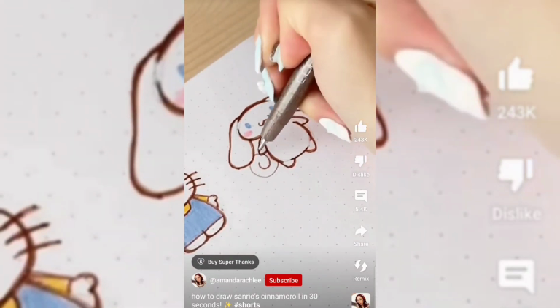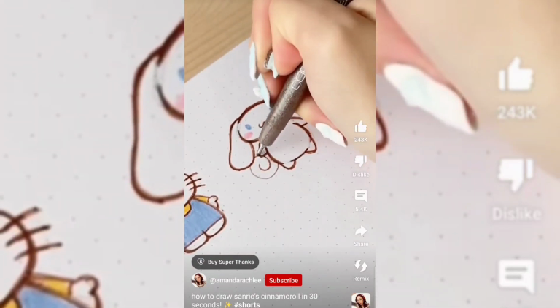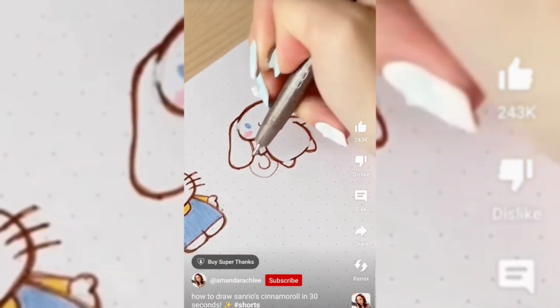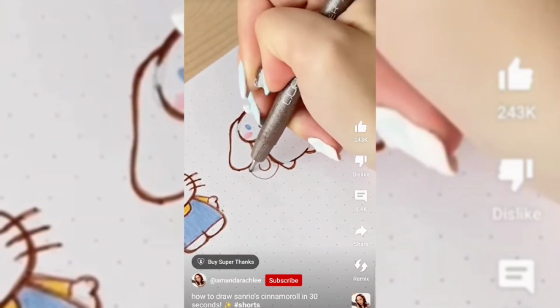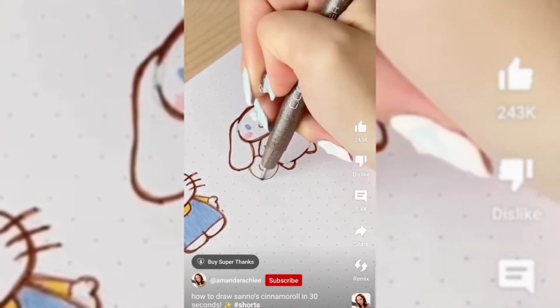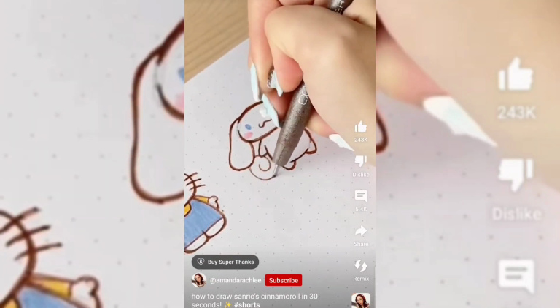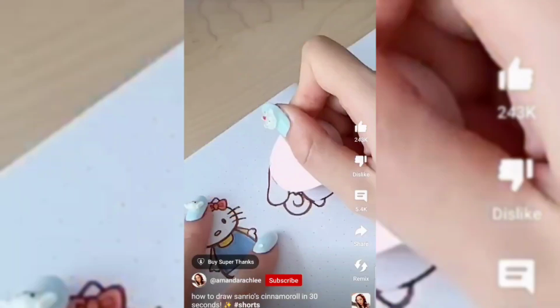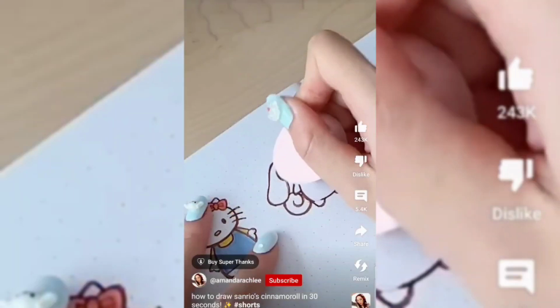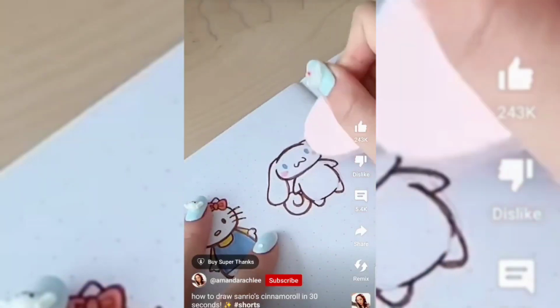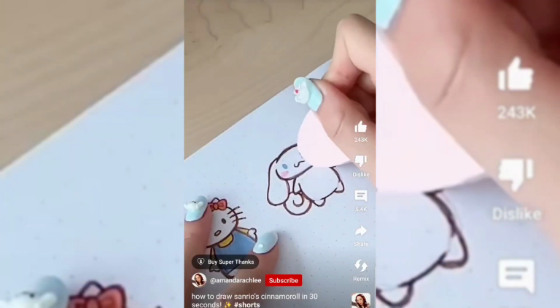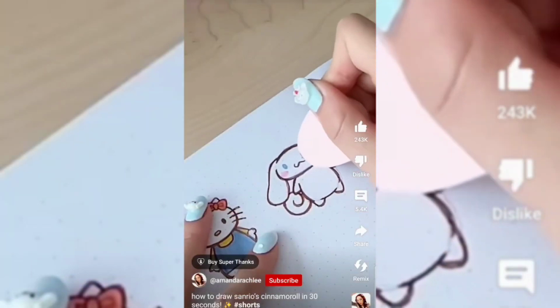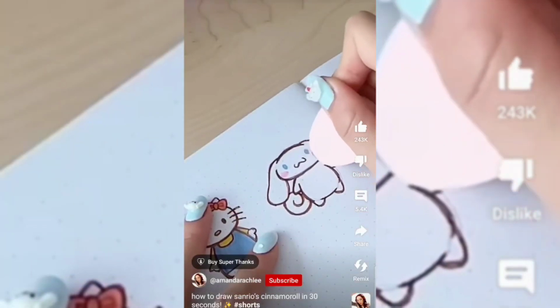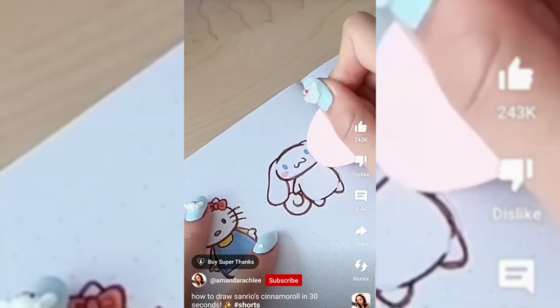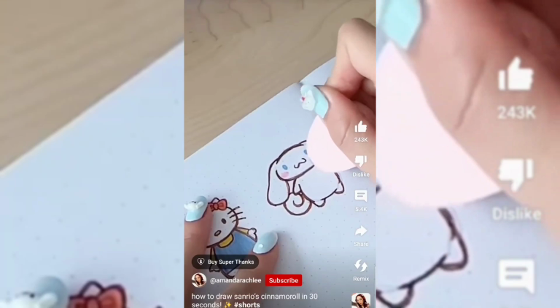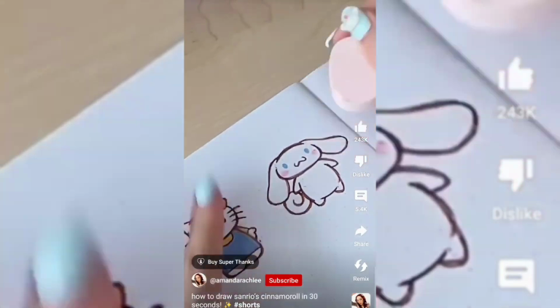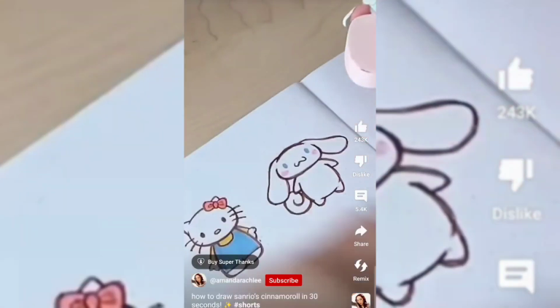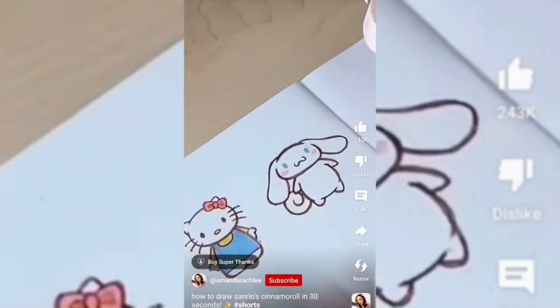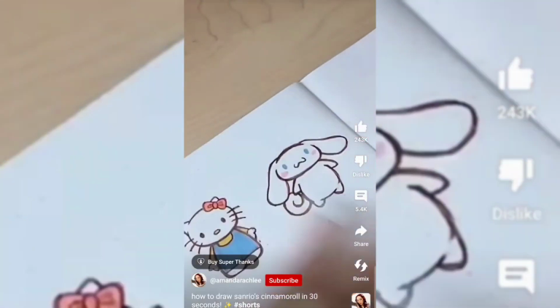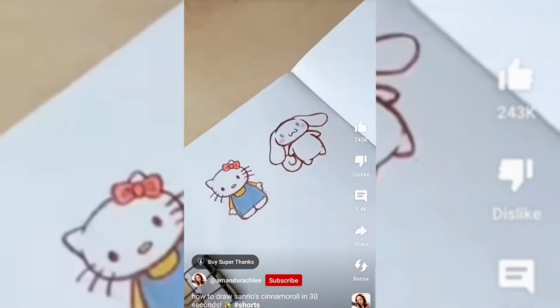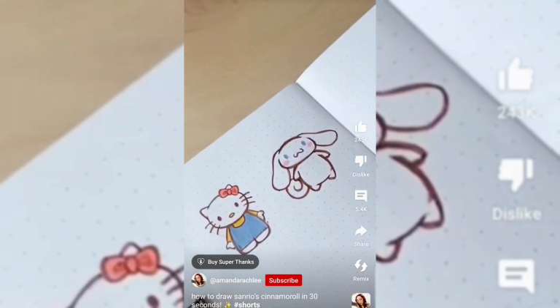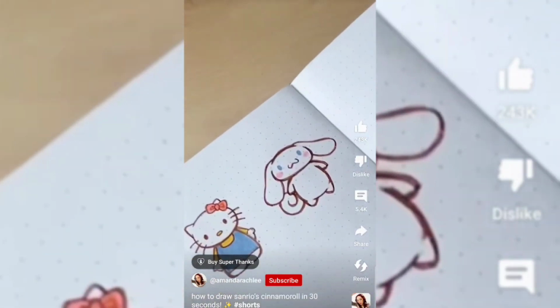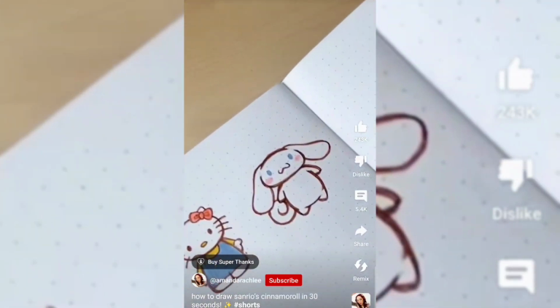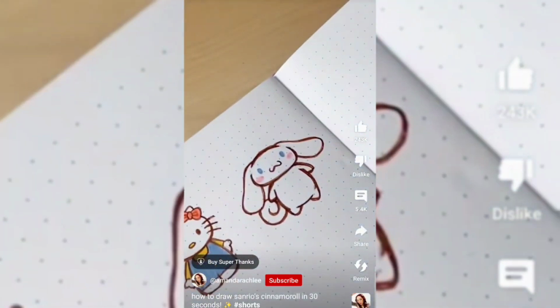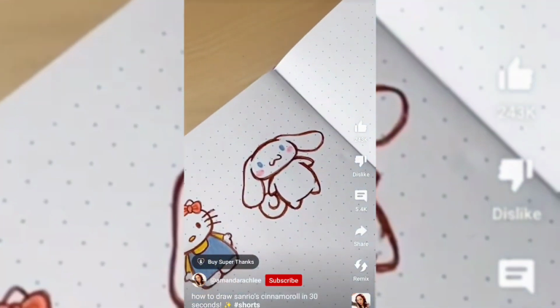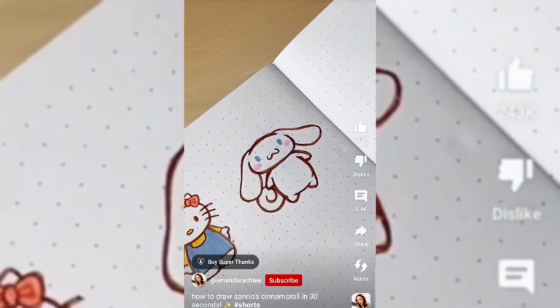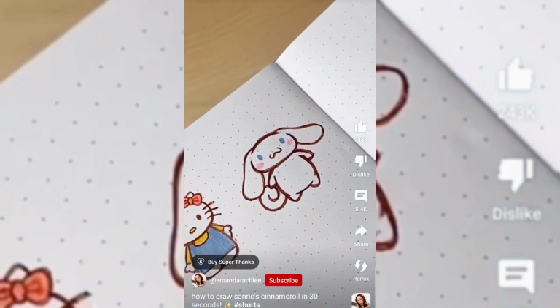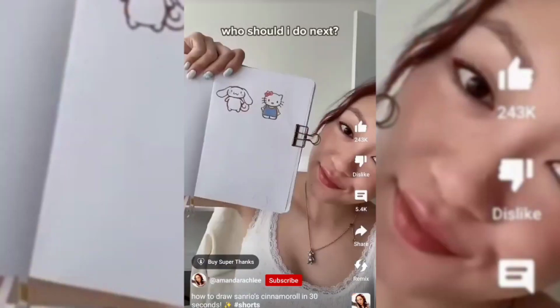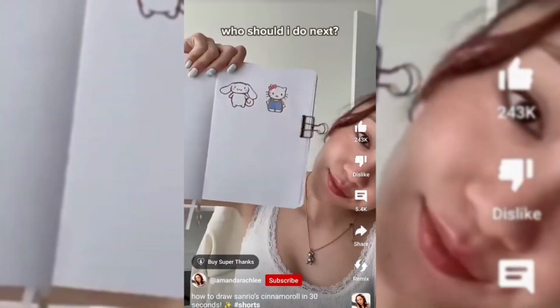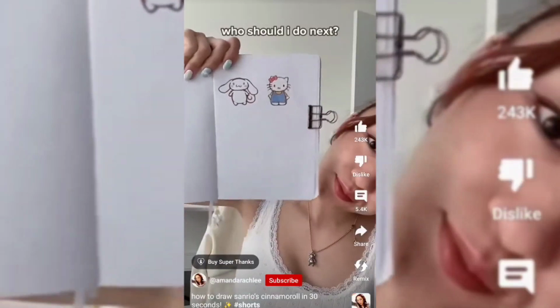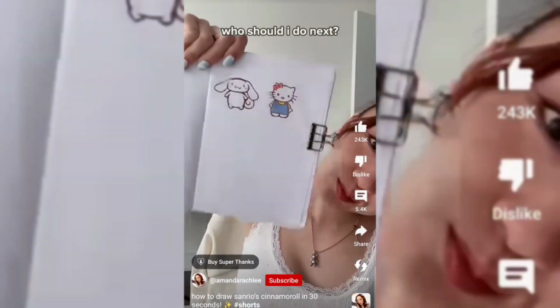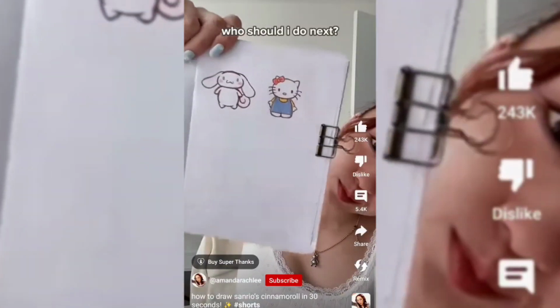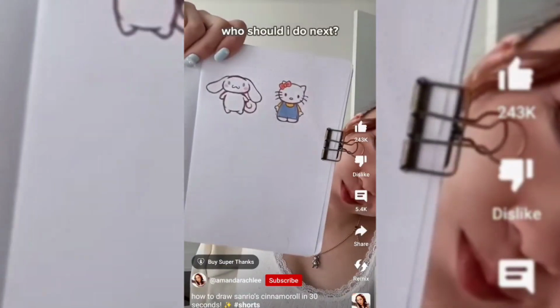And there you go — Cinnamoroll is really easy to draw, super cute, definitely one of my favorites. Who should I draw next?